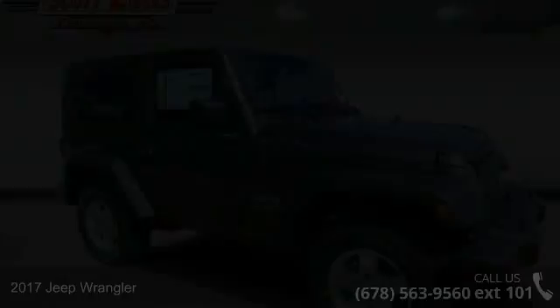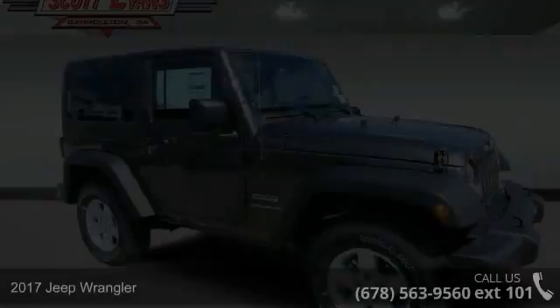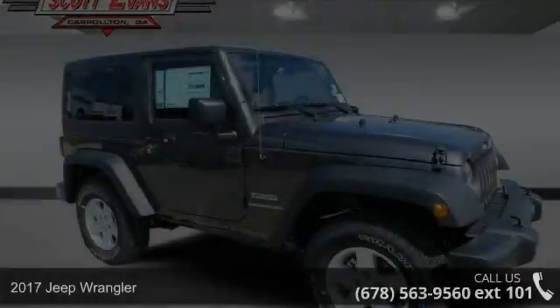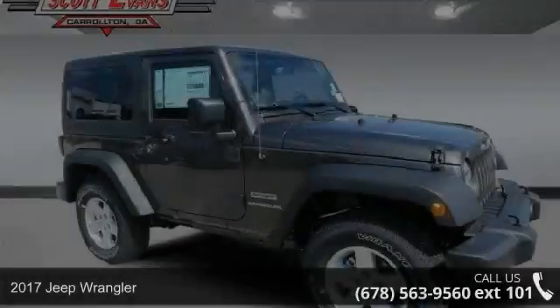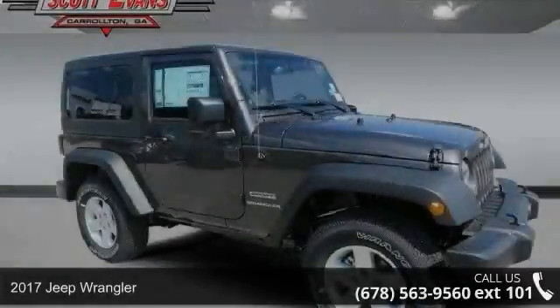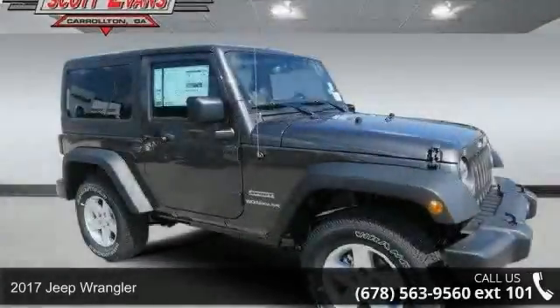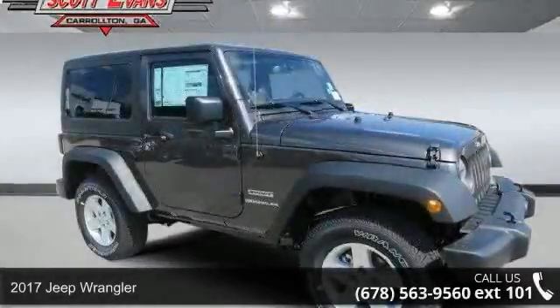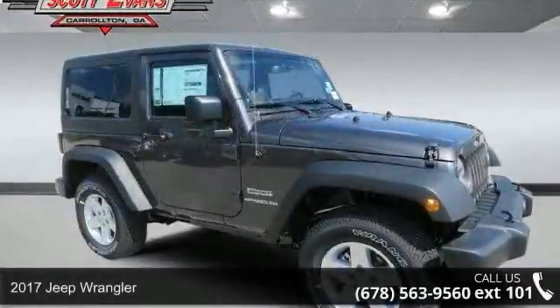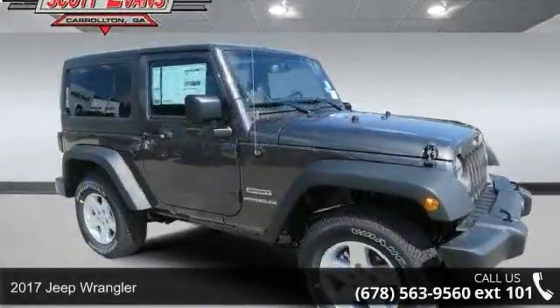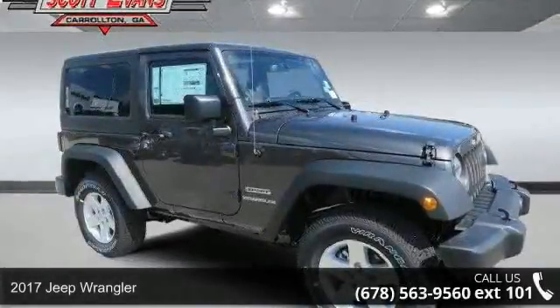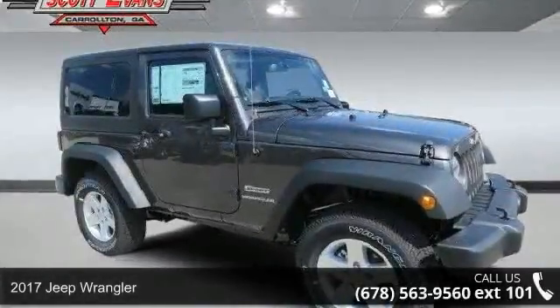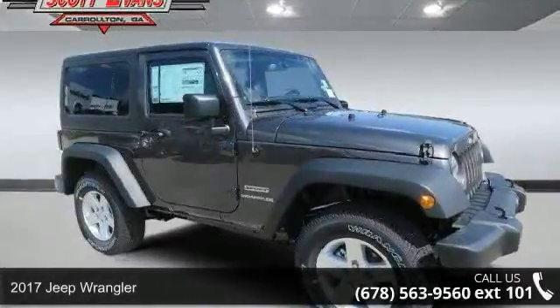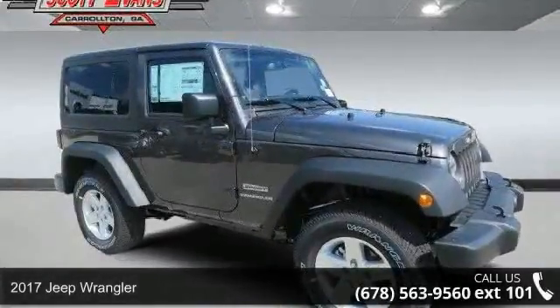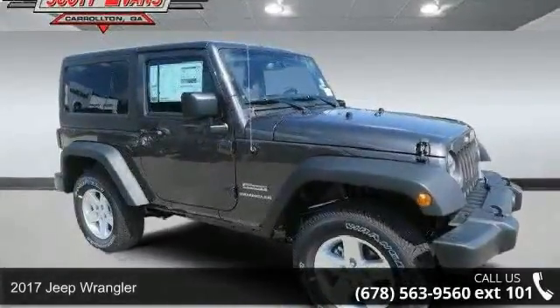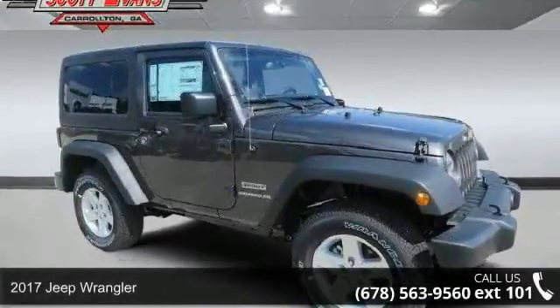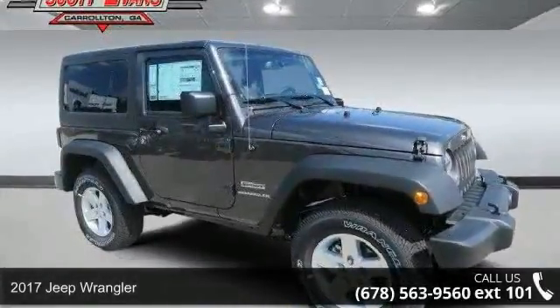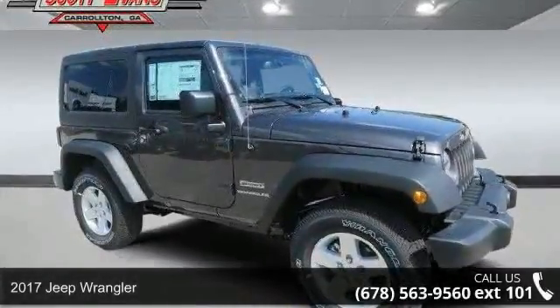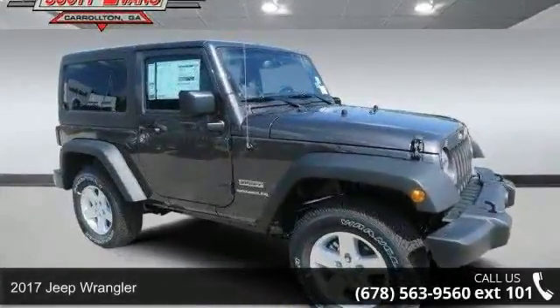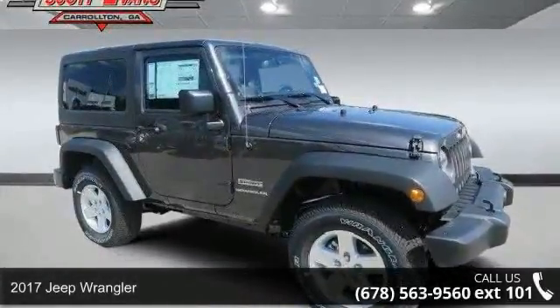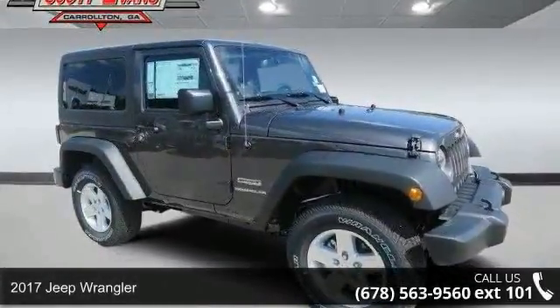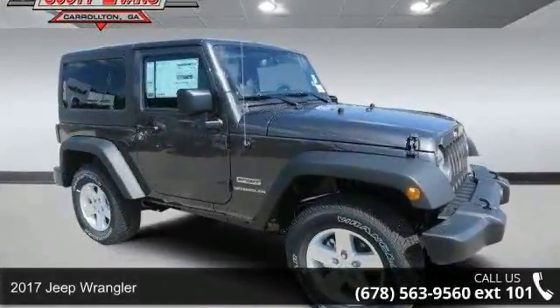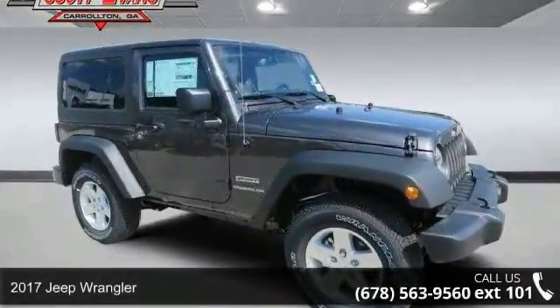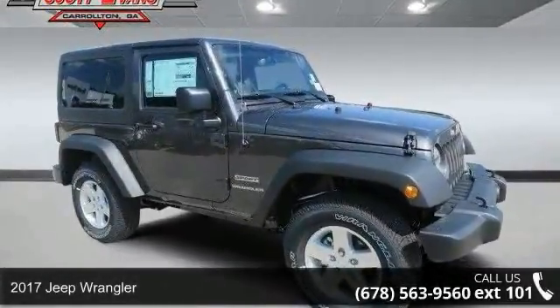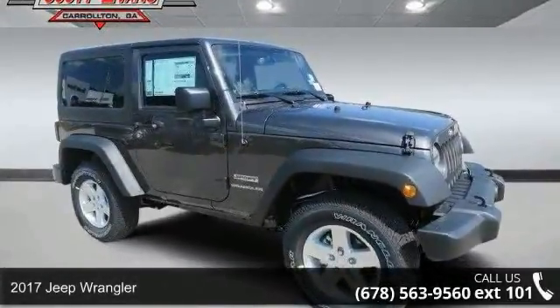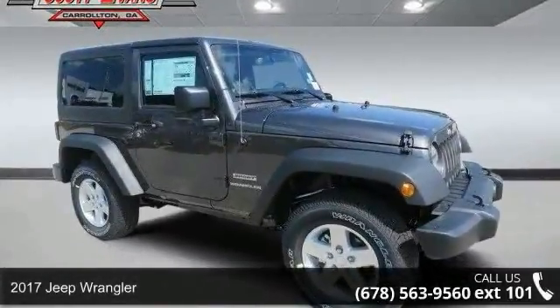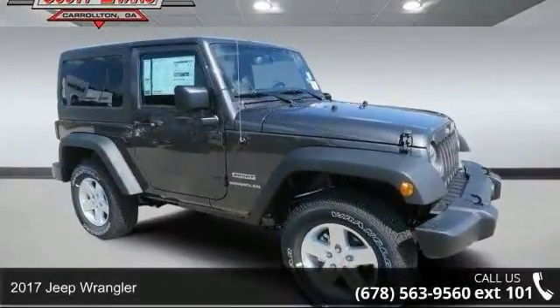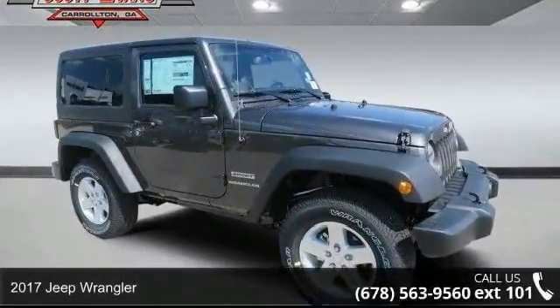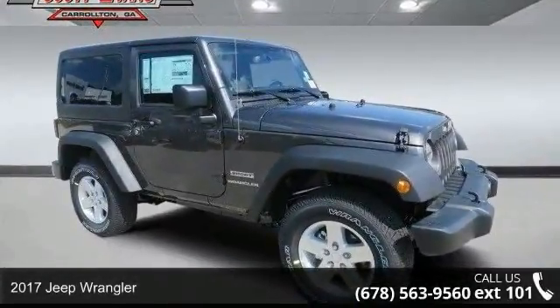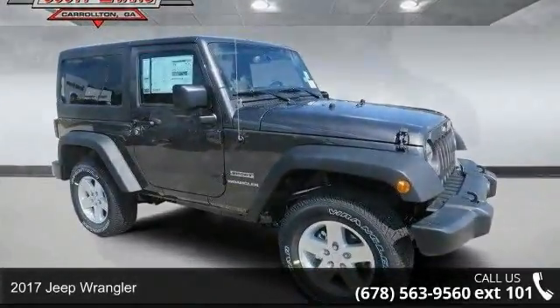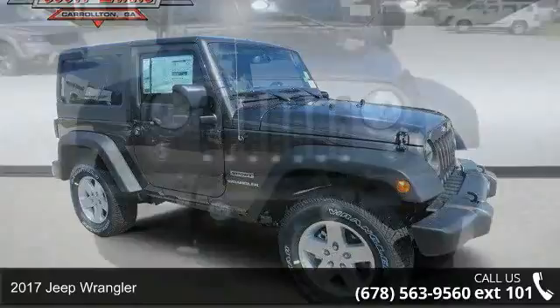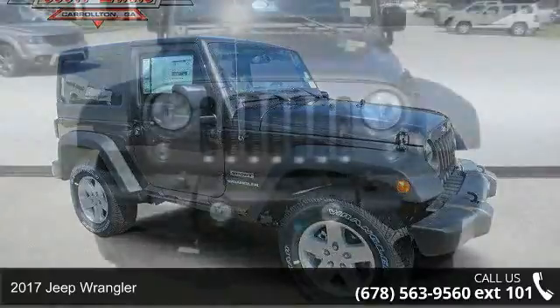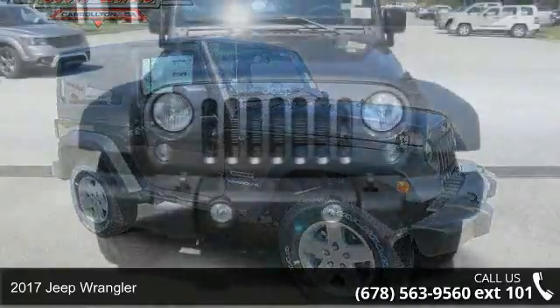Check out this 2017 Jeep Wrangler. This may be the set of wheels you've been looking for.